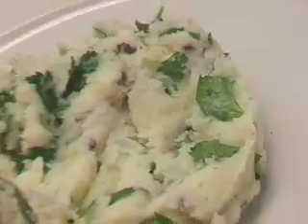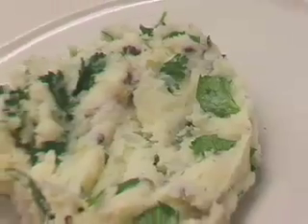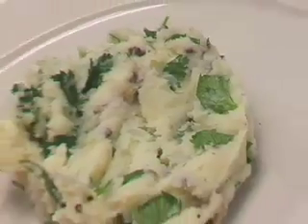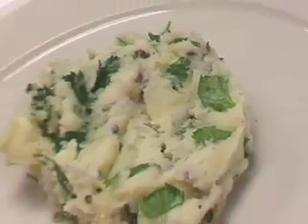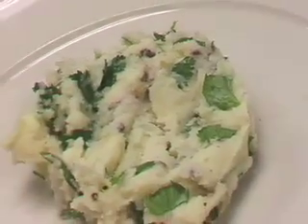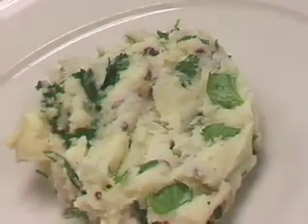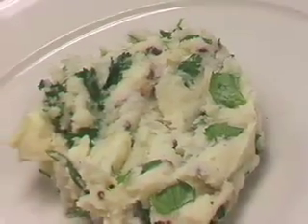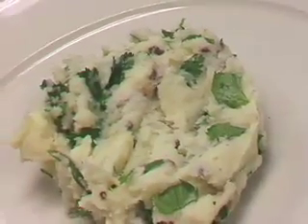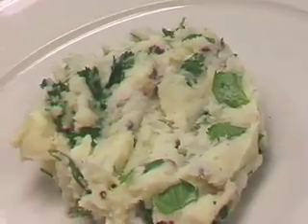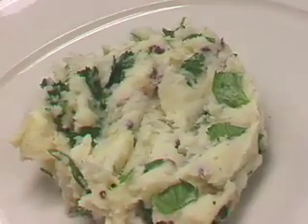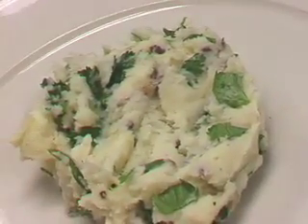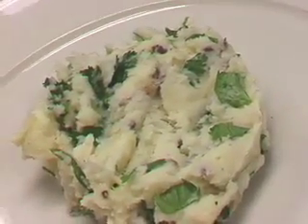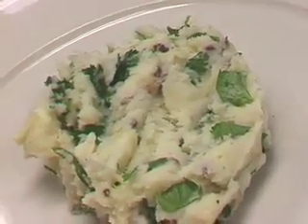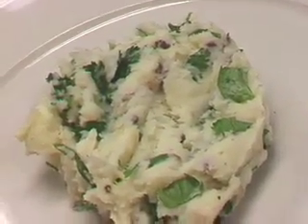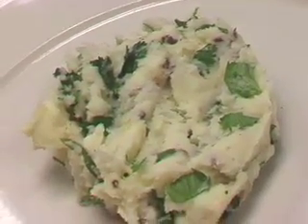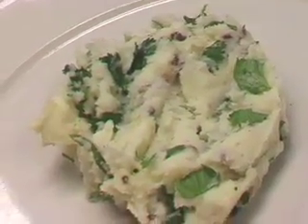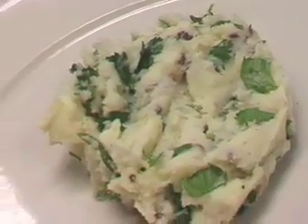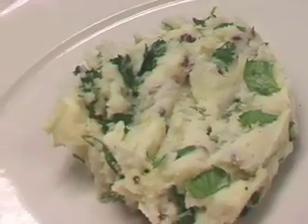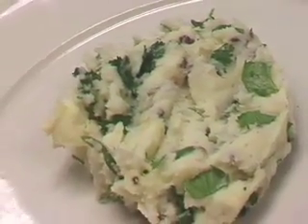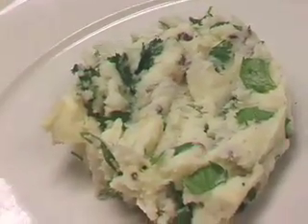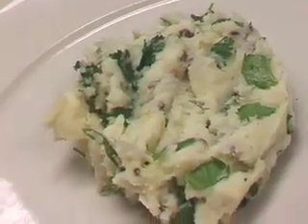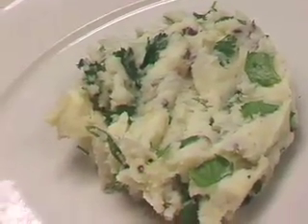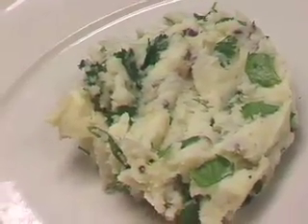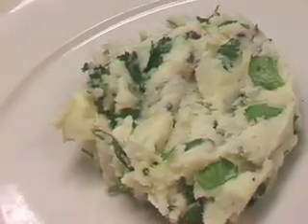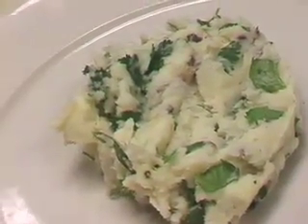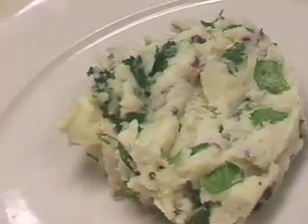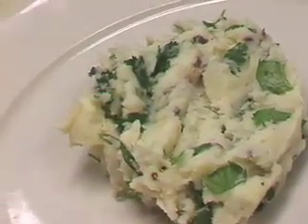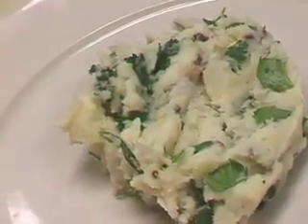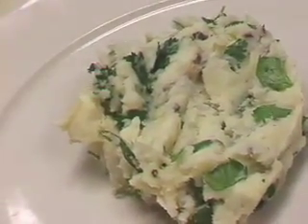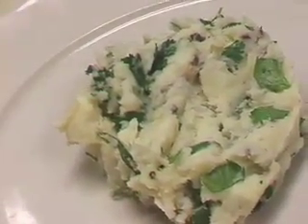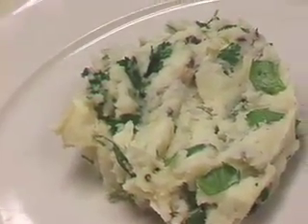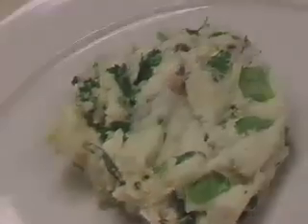Cilantro actually comes from the coriander seeds — coriander and cilantro are actually the same thing.